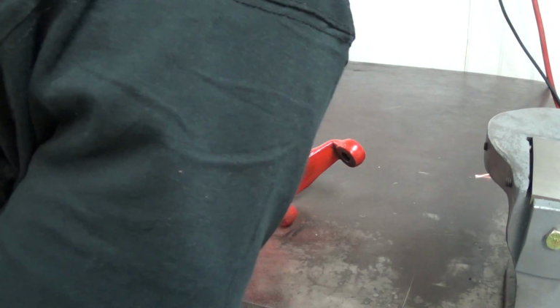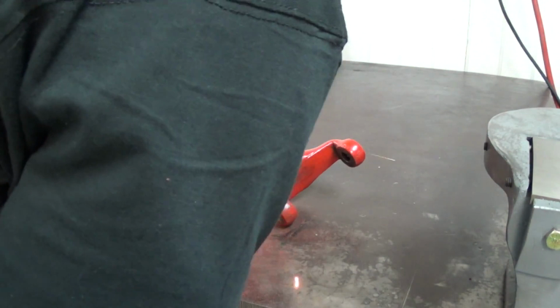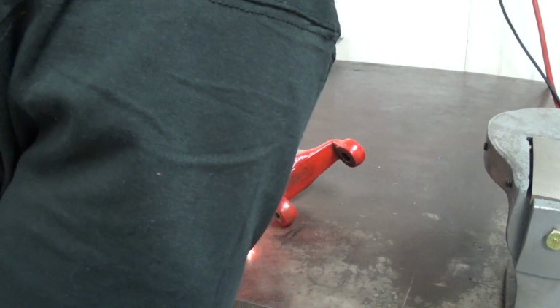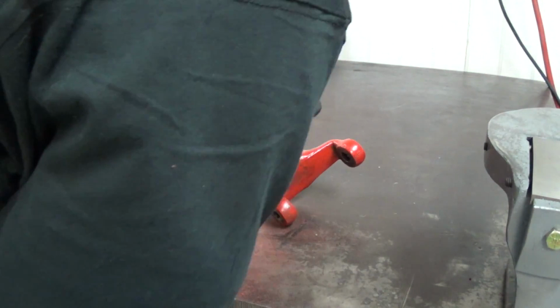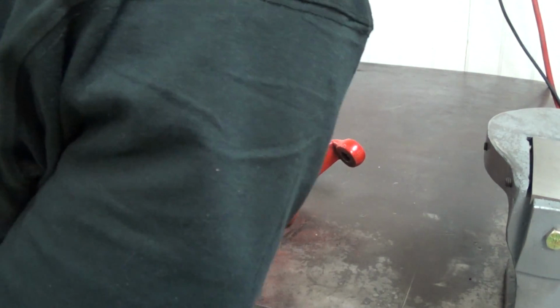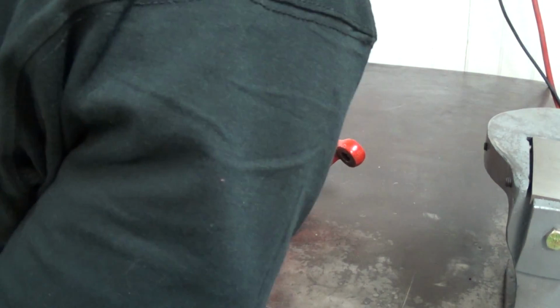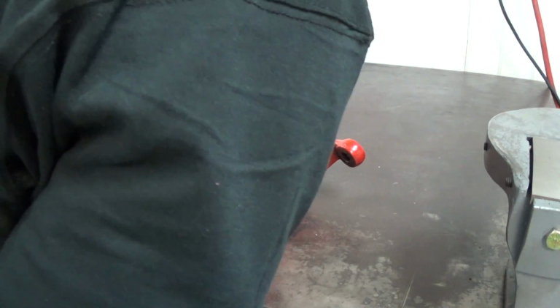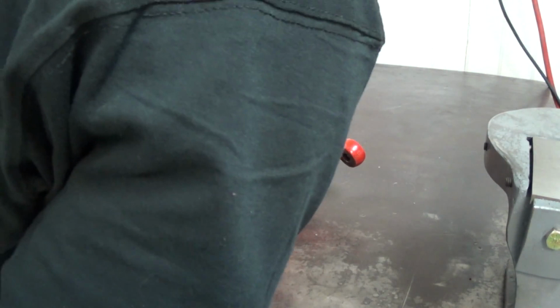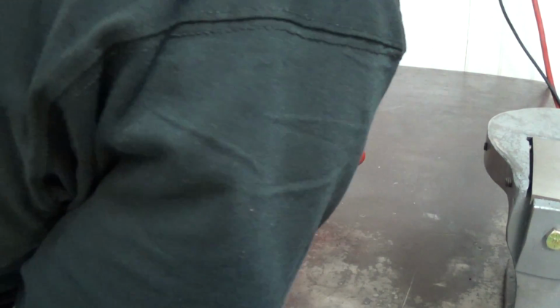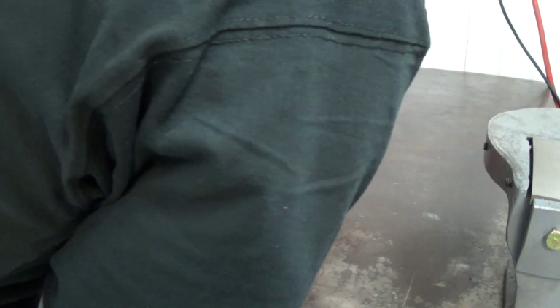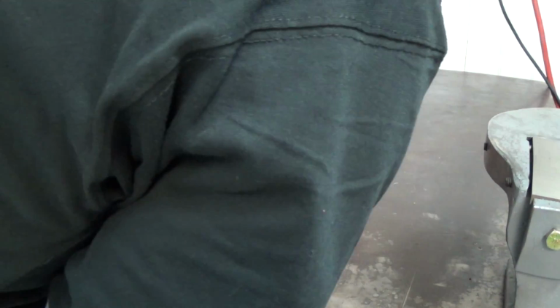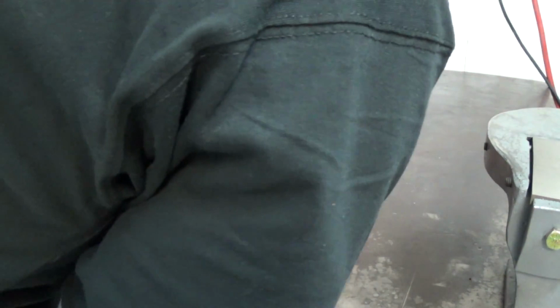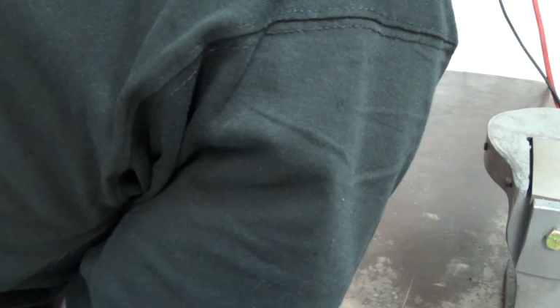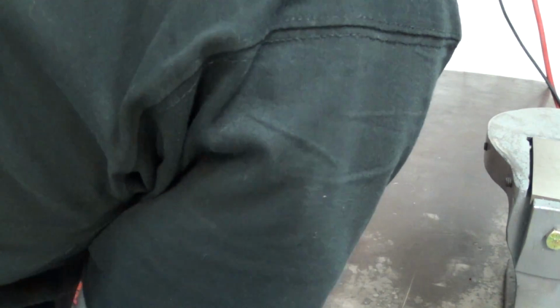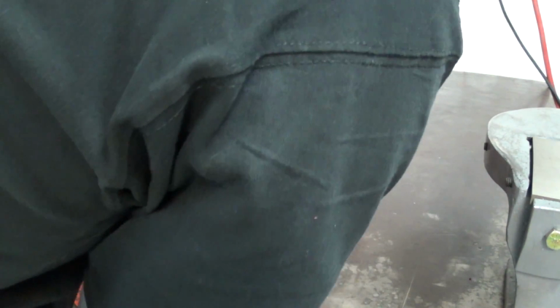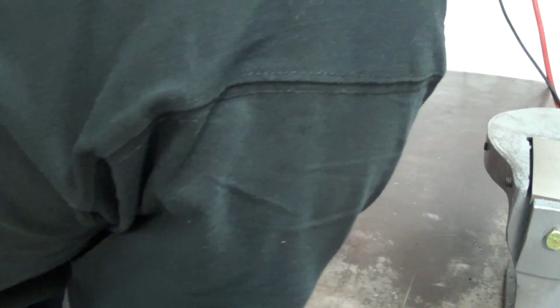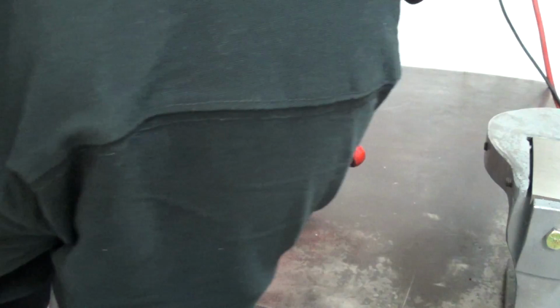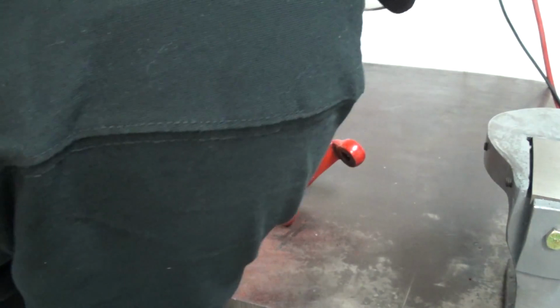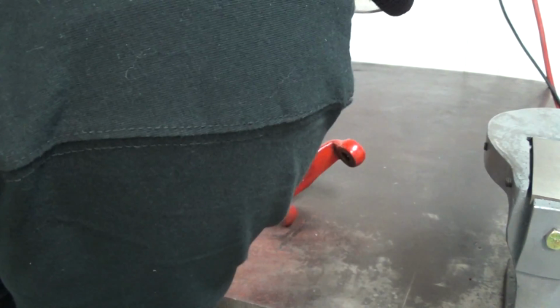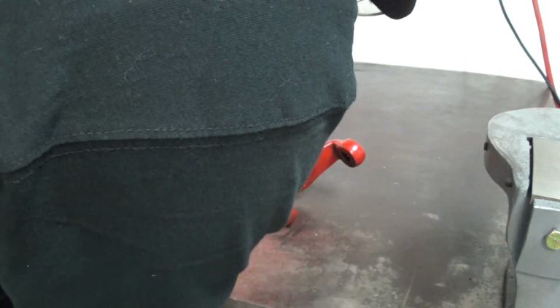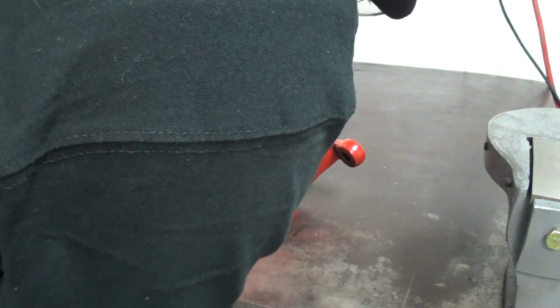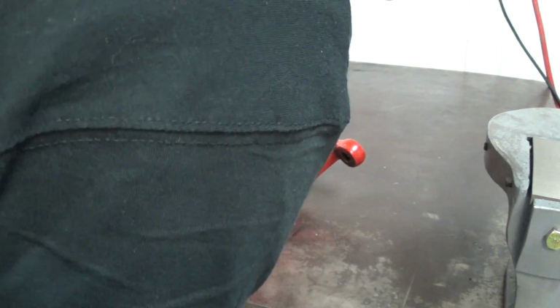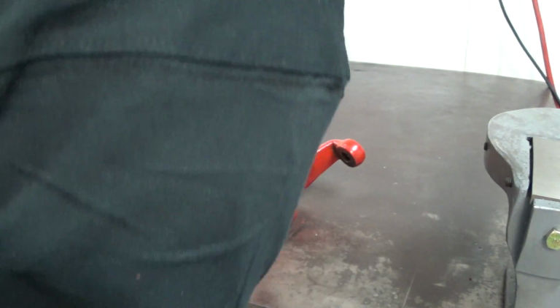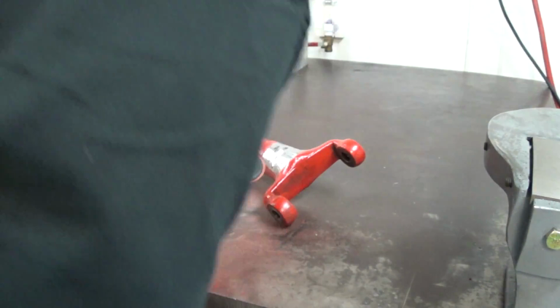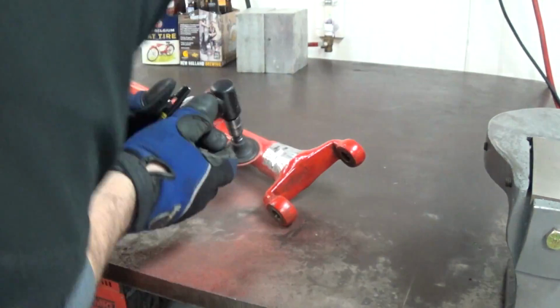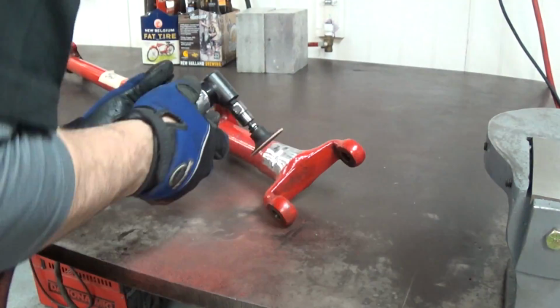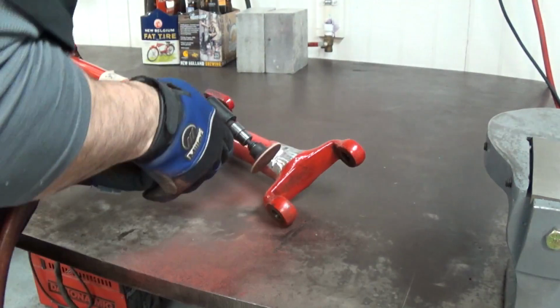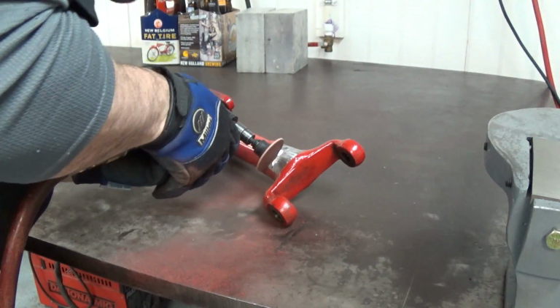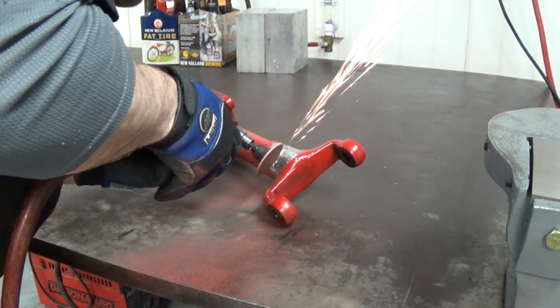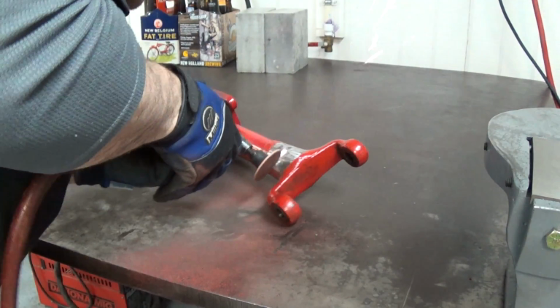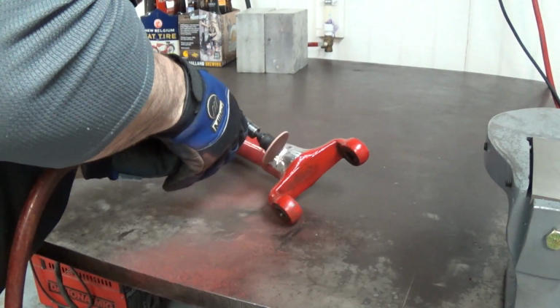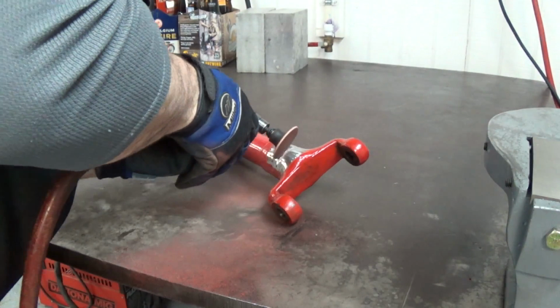If you just were to lay a weld on top, you'd be kidding yourself. It'd probably break again pretty quick.